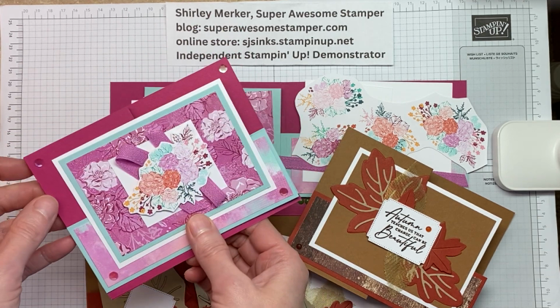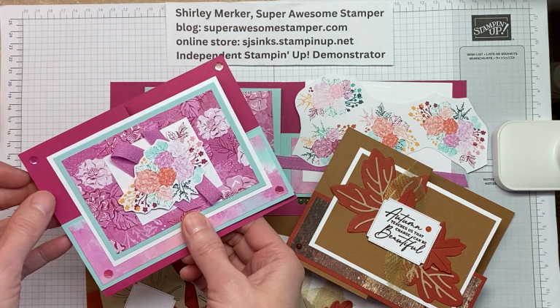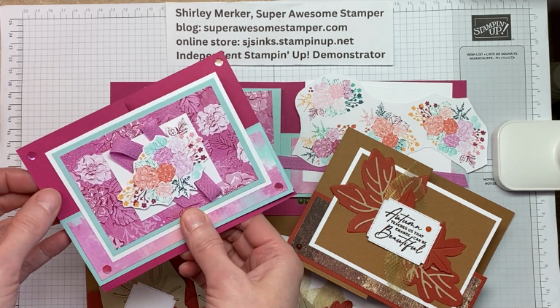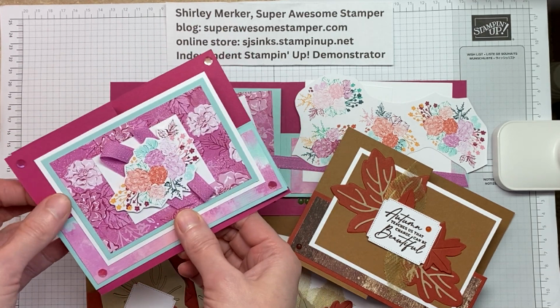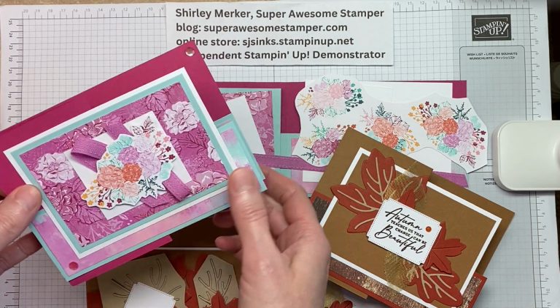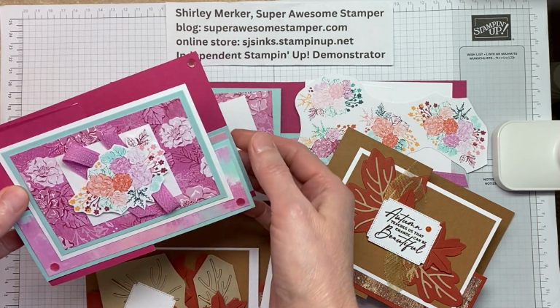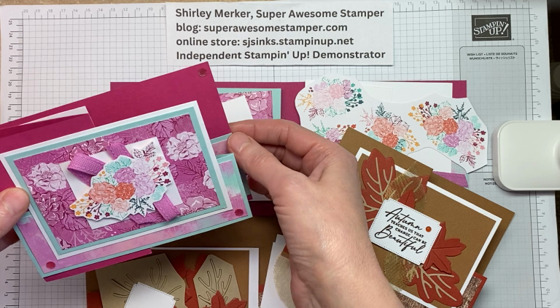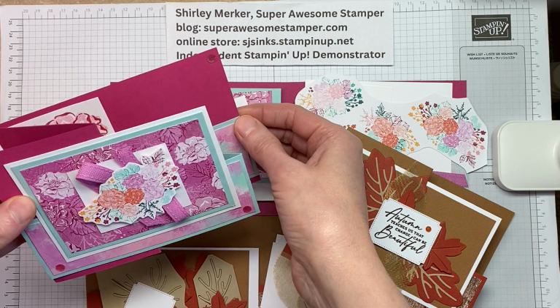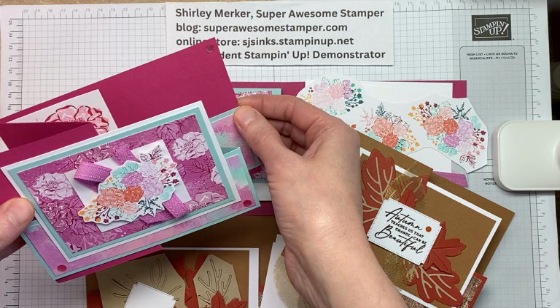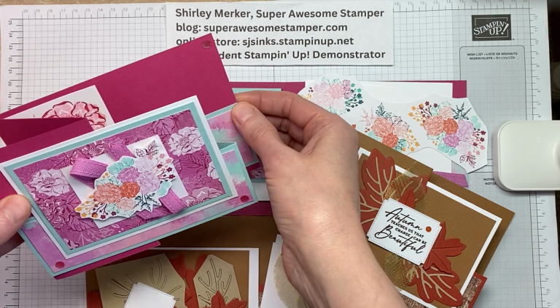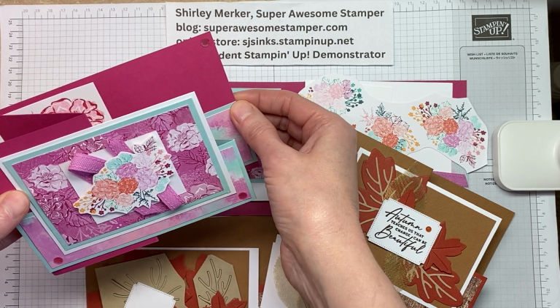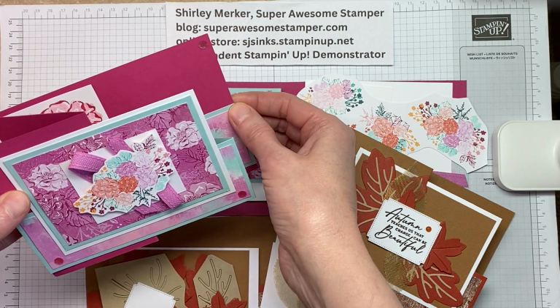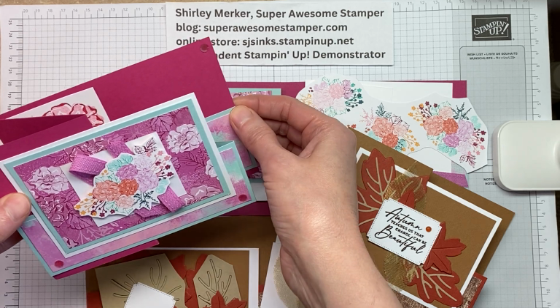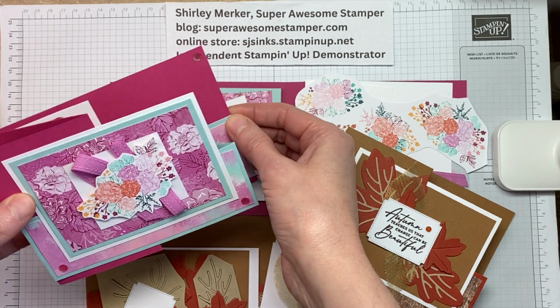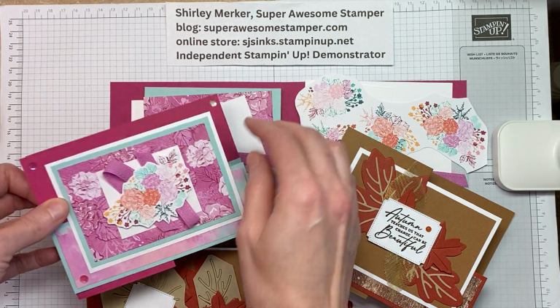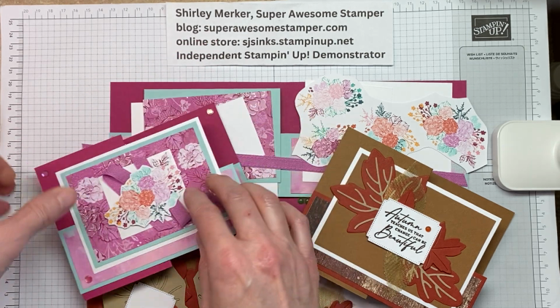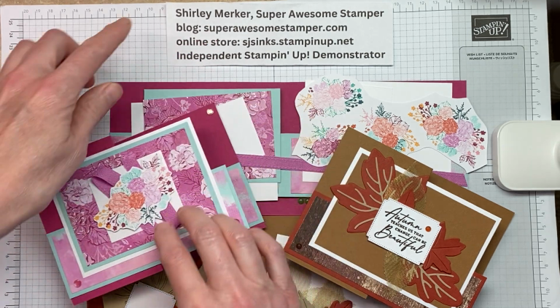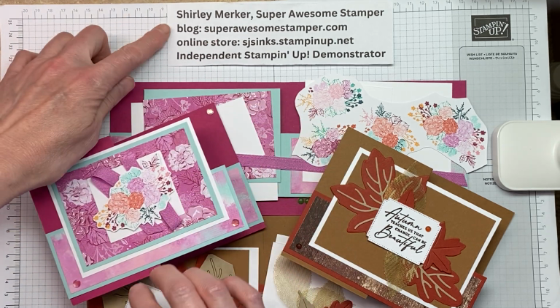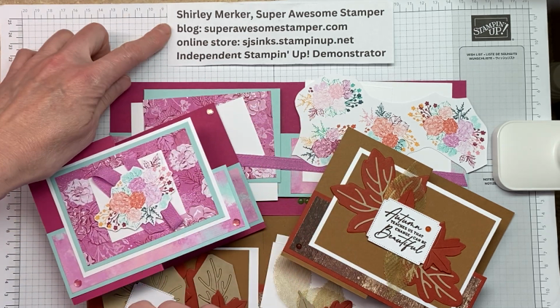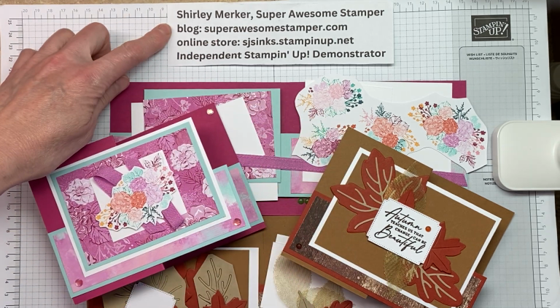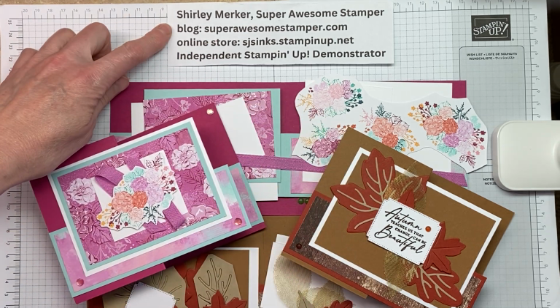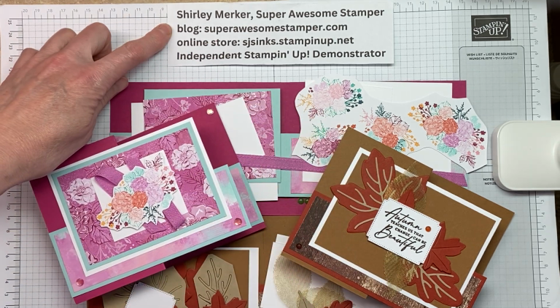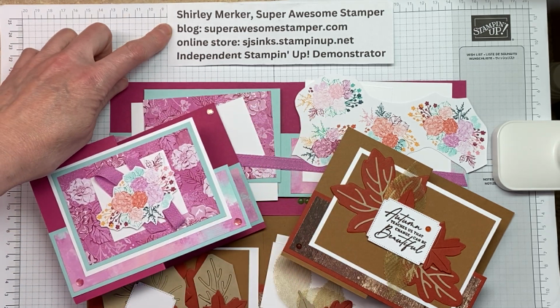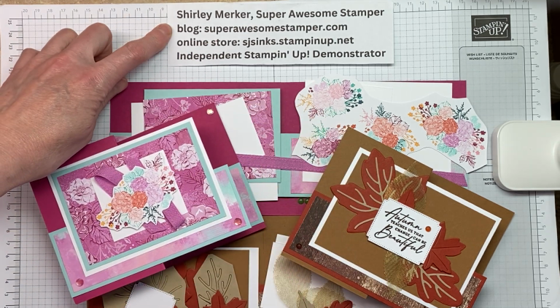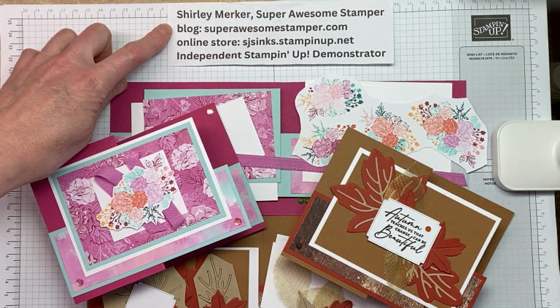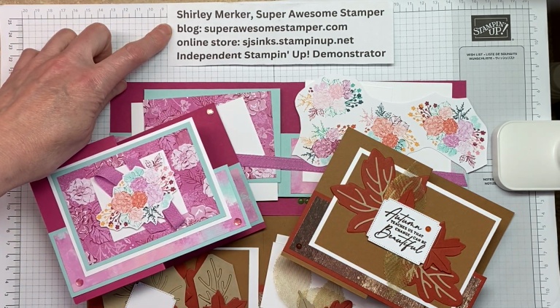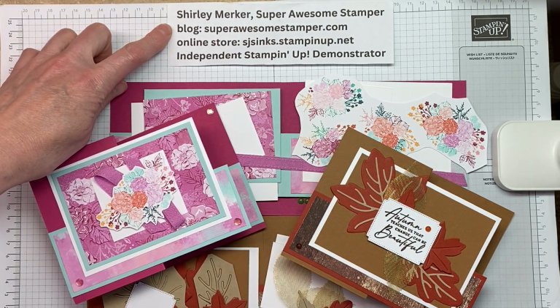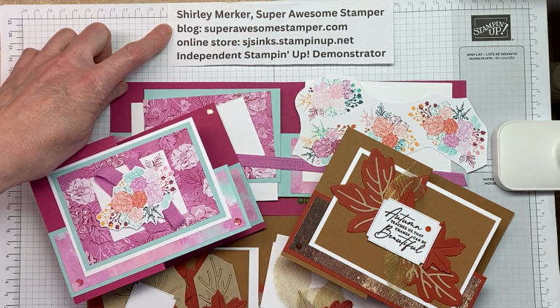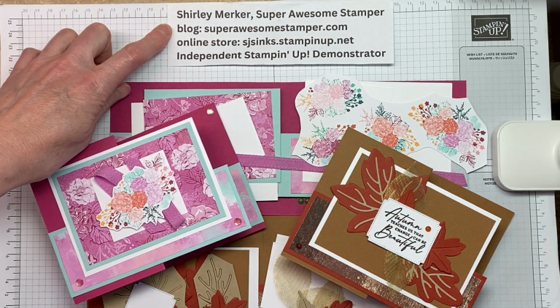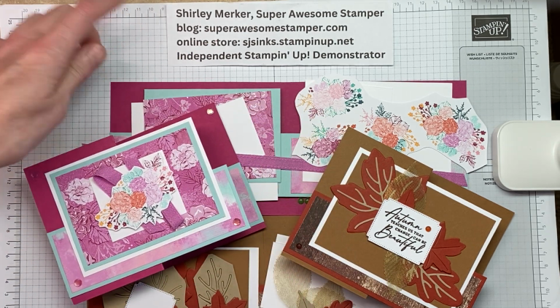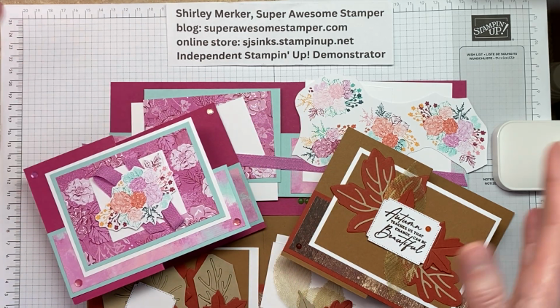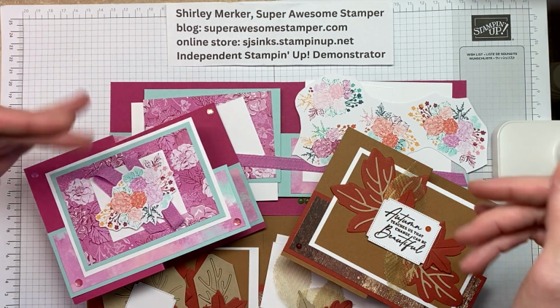in addition to 19 other designs of the double Z technique. Hope to stamp with you on September 21st. Go to my blog, purchase your kit, and we'll see you soon. Bye!